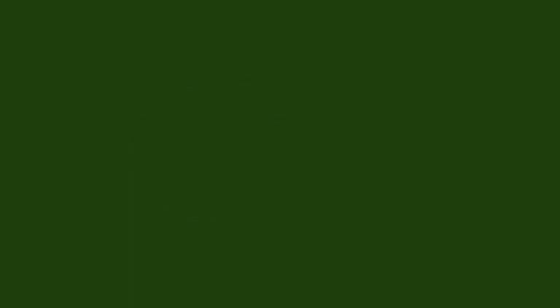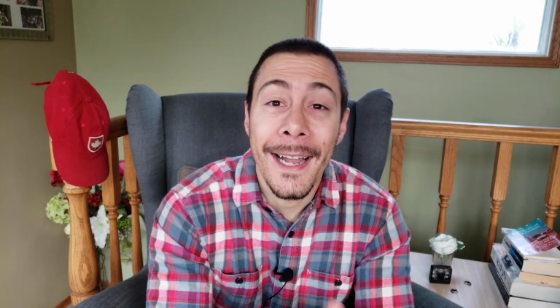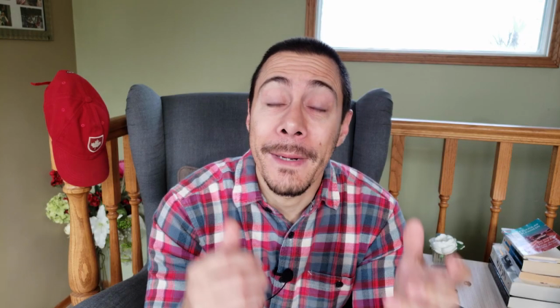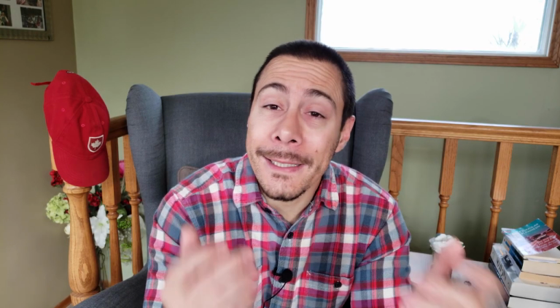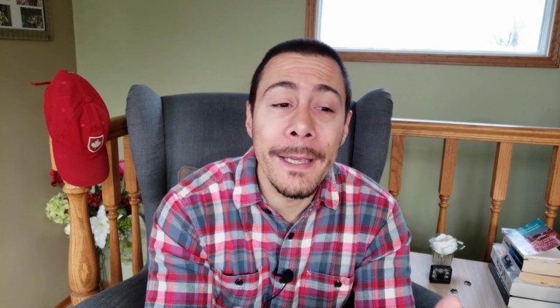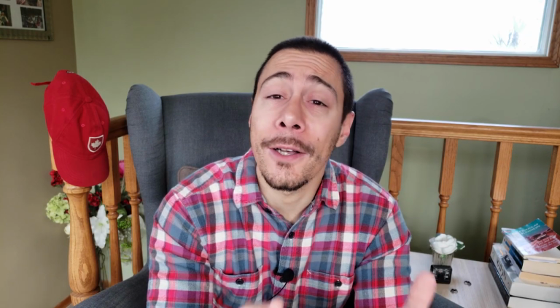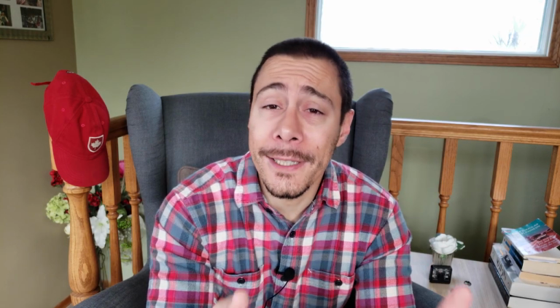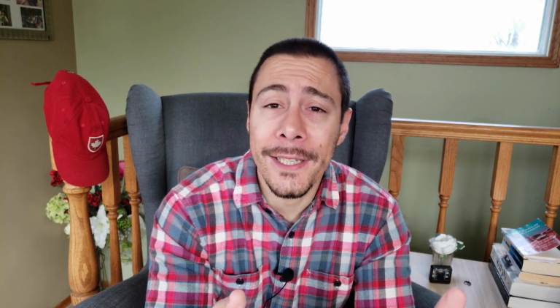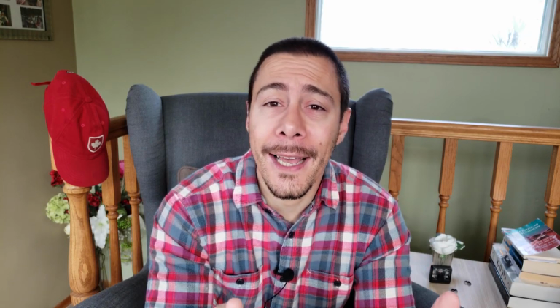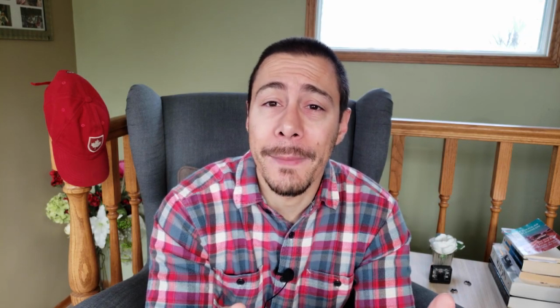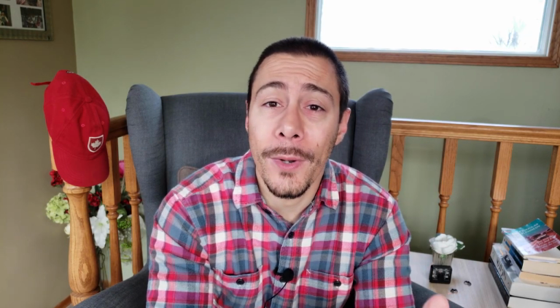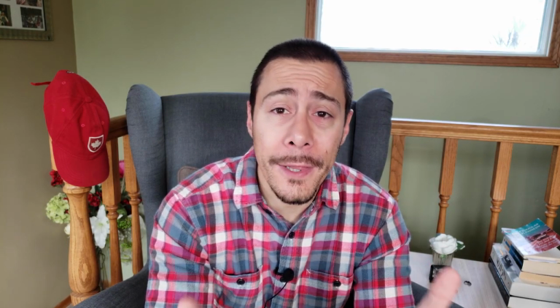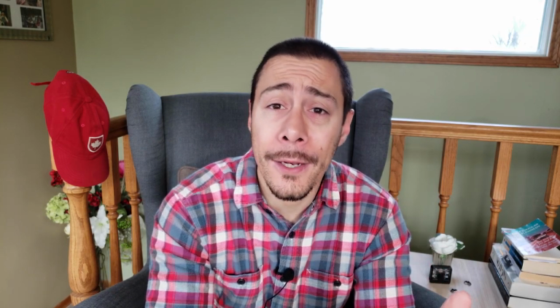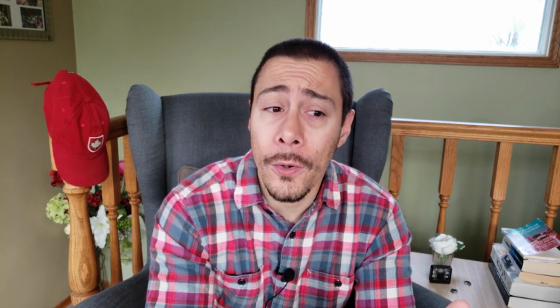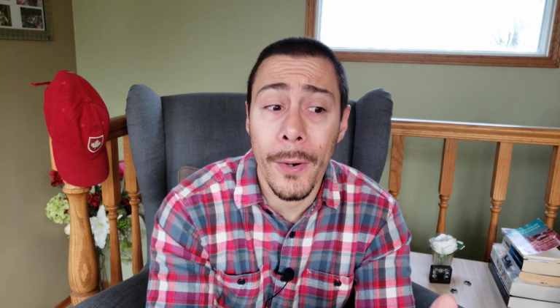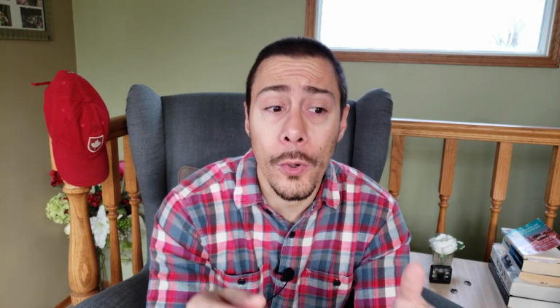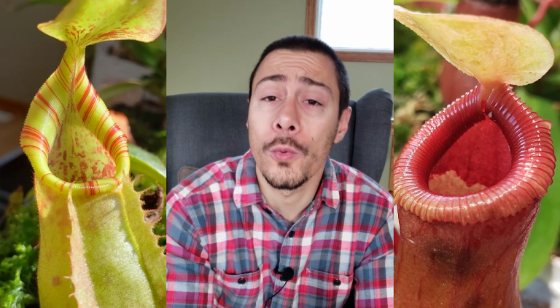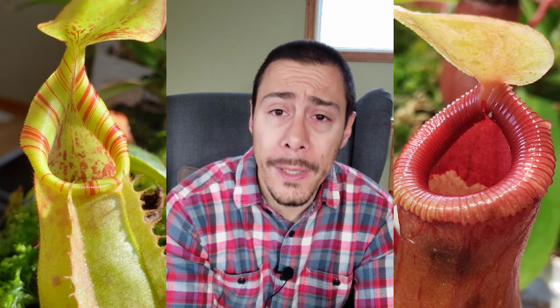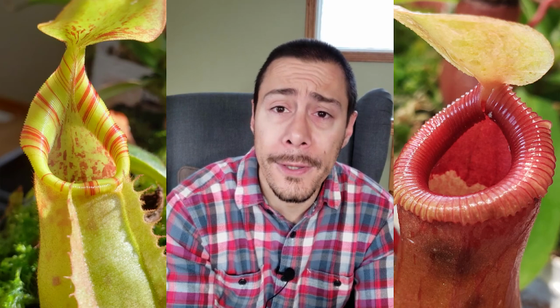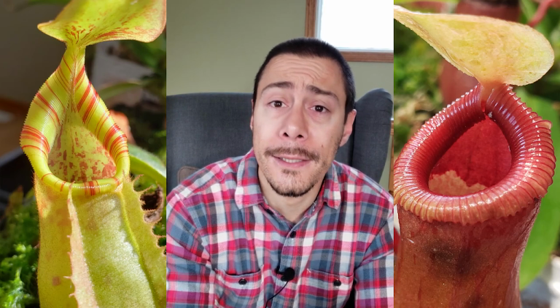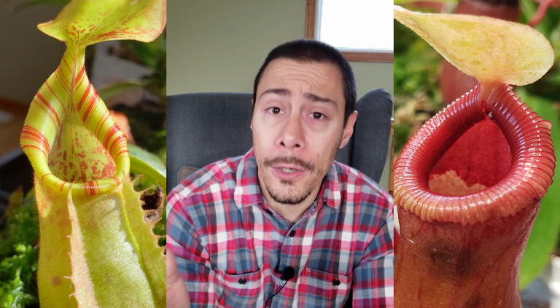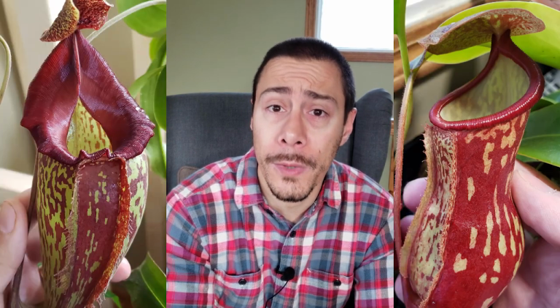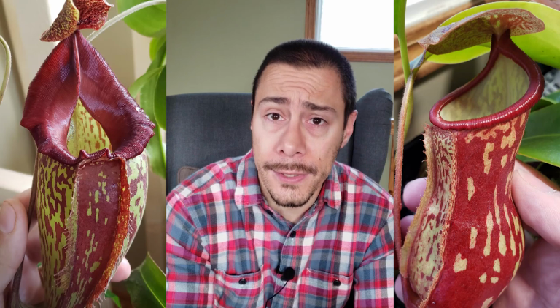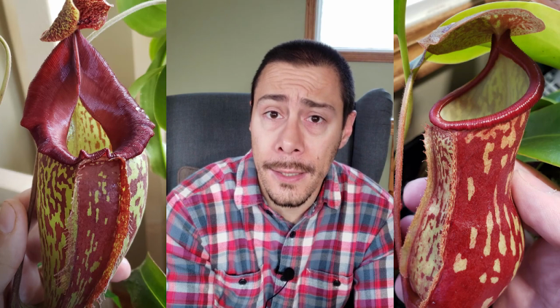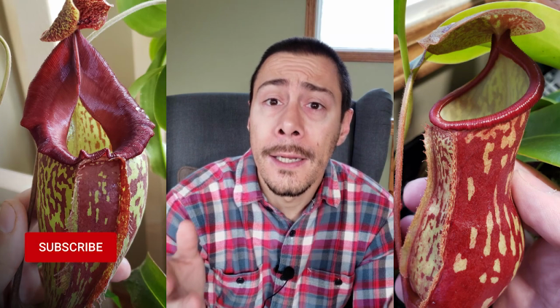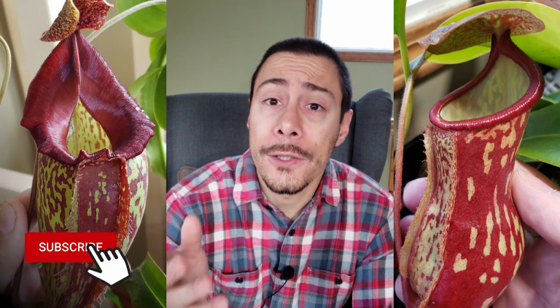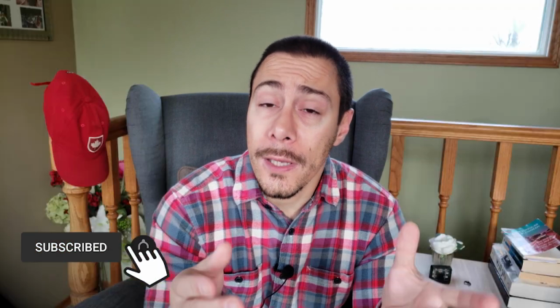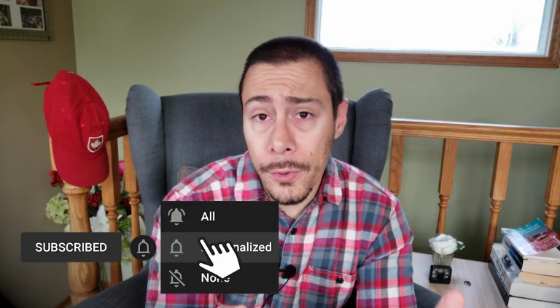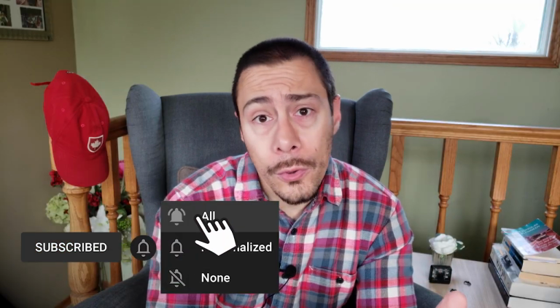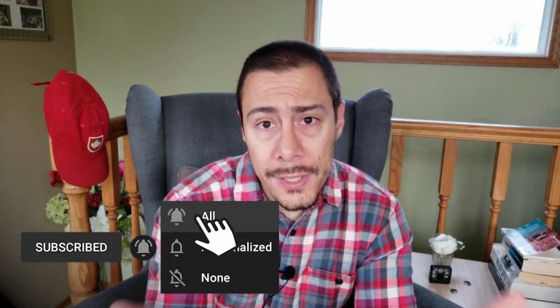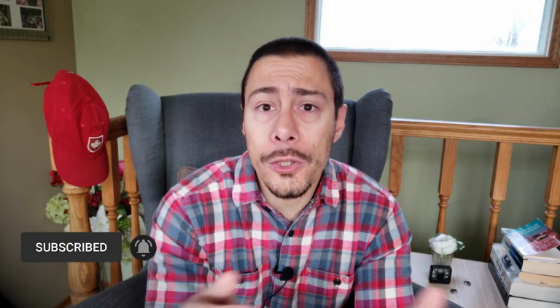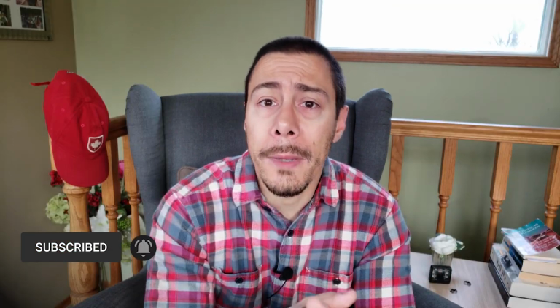Hi, my name is Rémy and on this channel I explain everything I know about how to grow Nepenthes on a windowsill. So if you're new, consider subscribing.